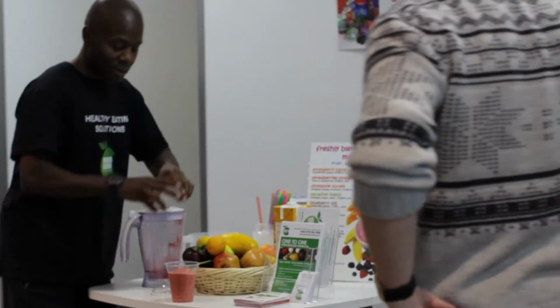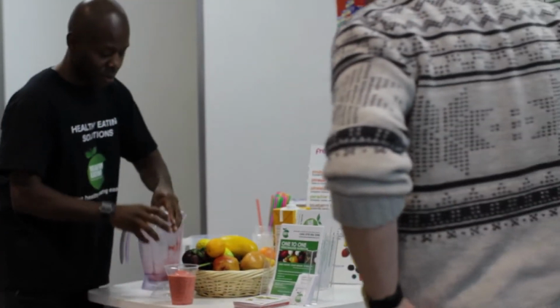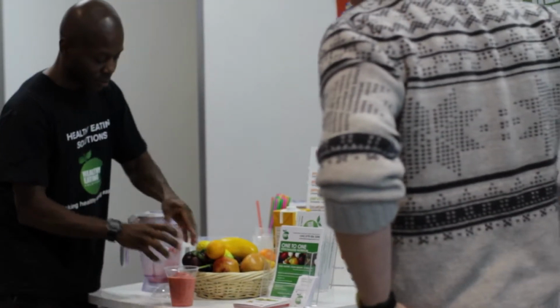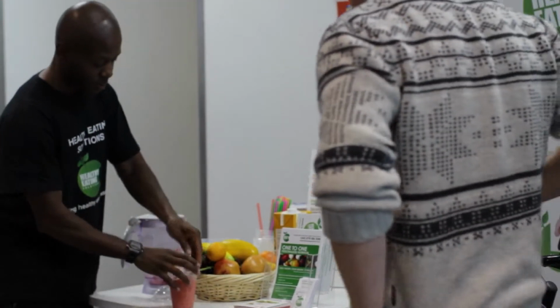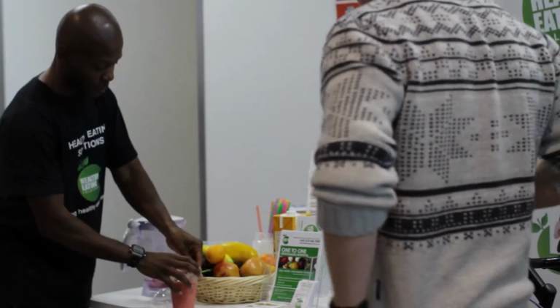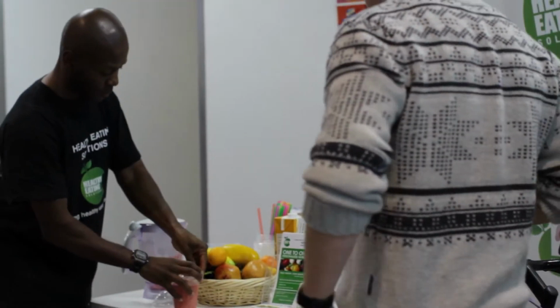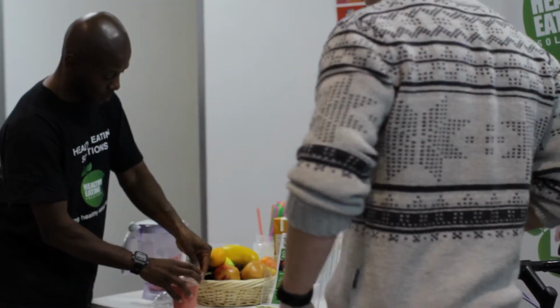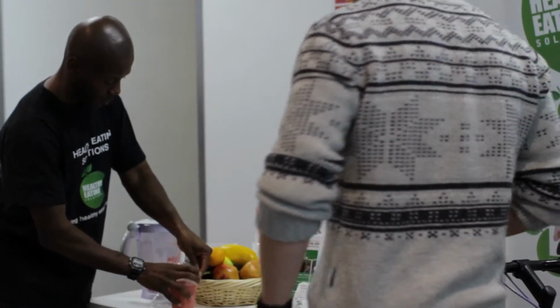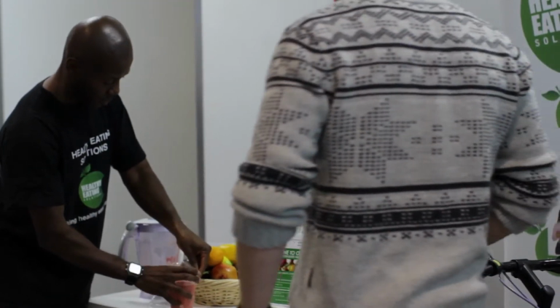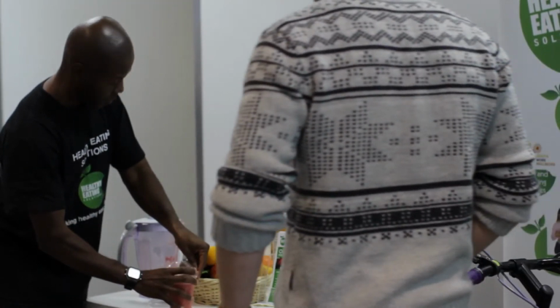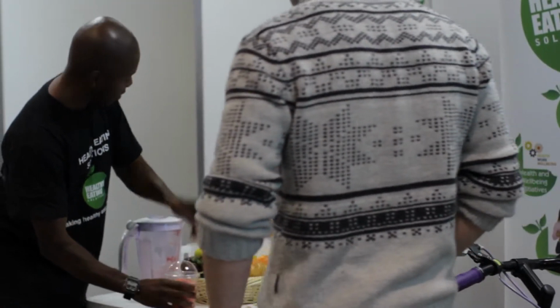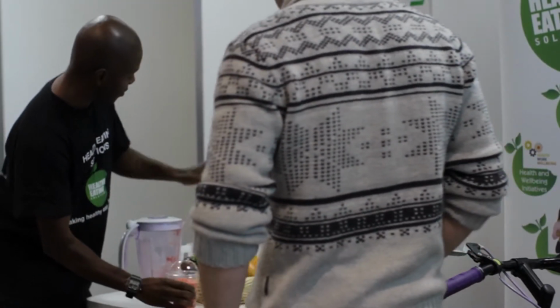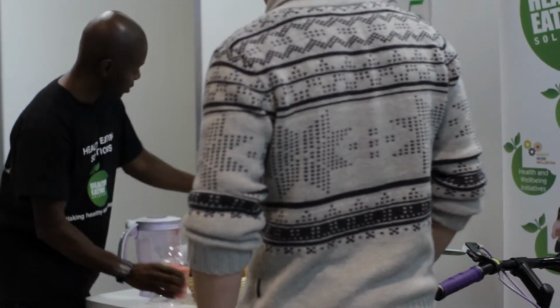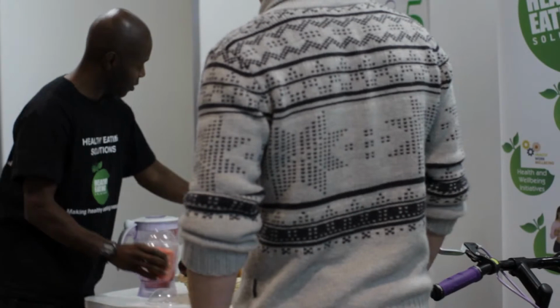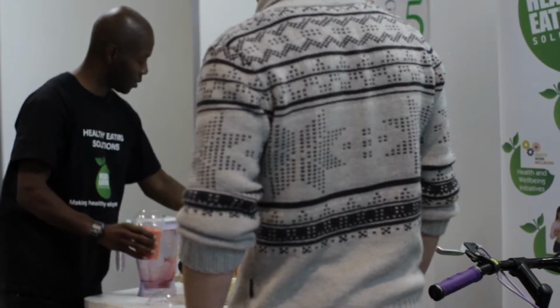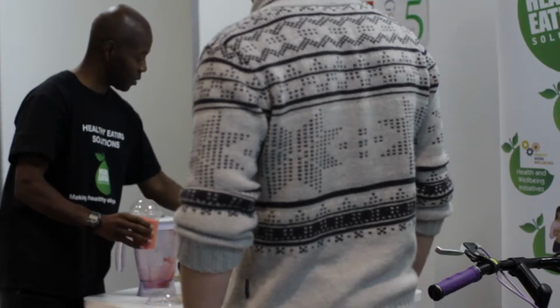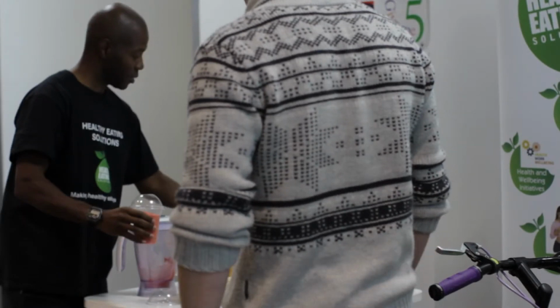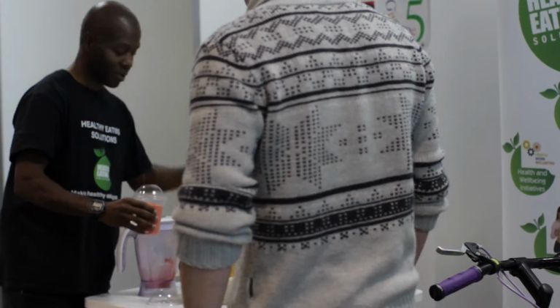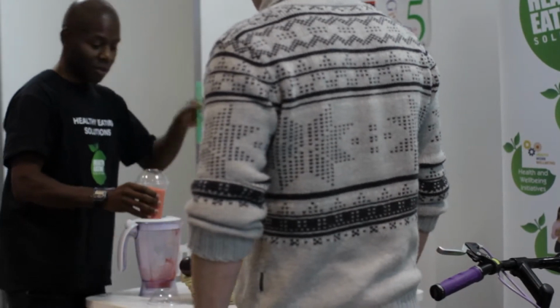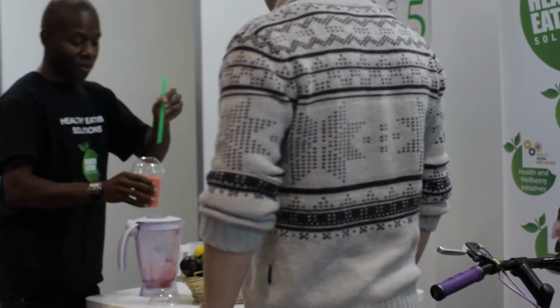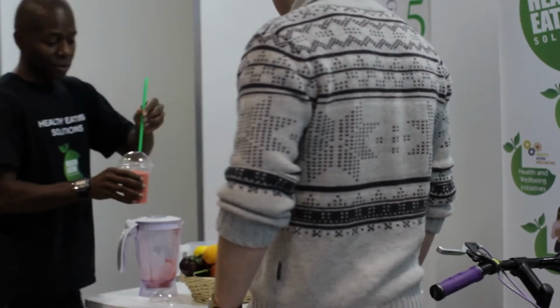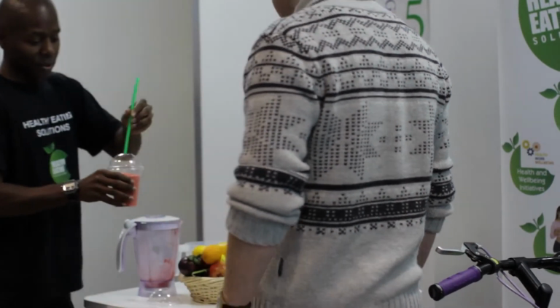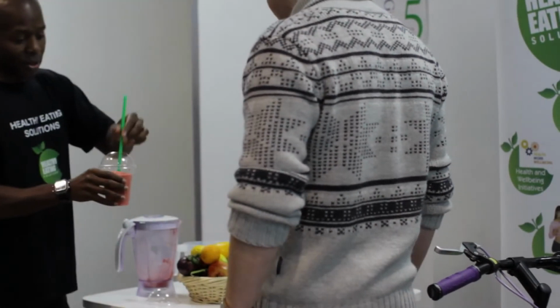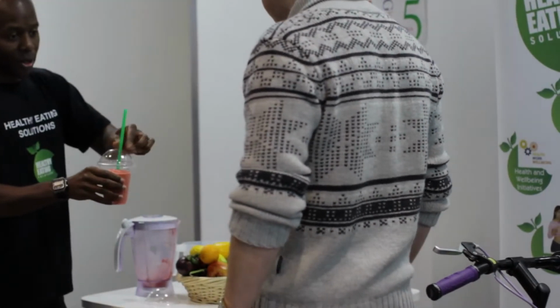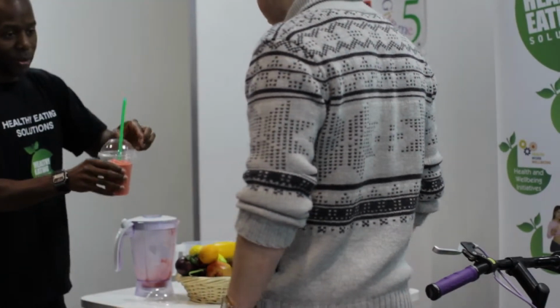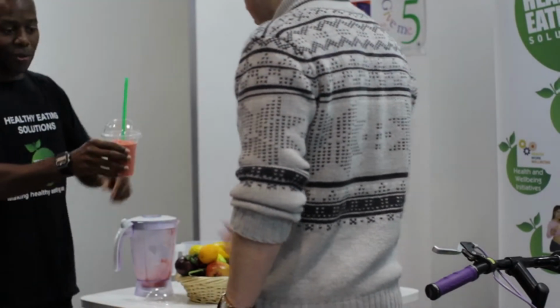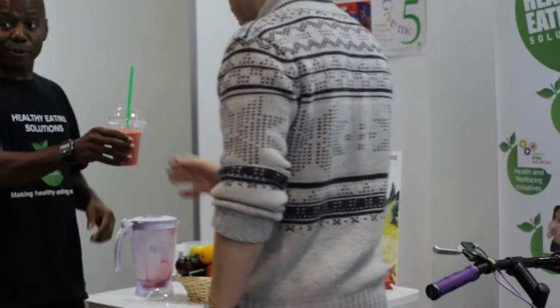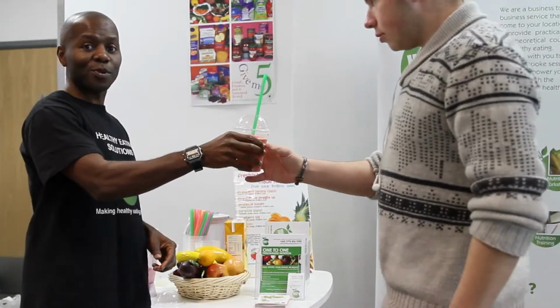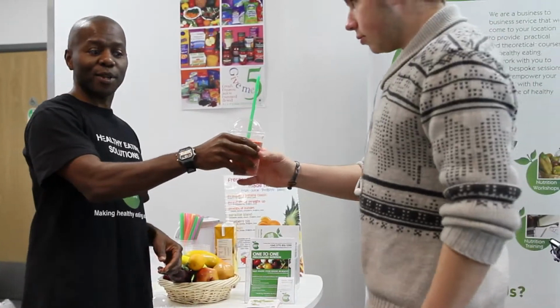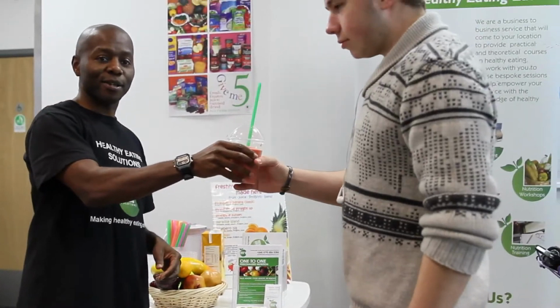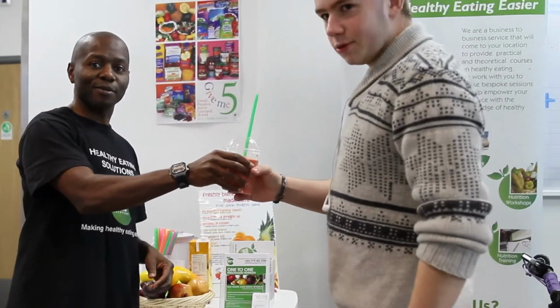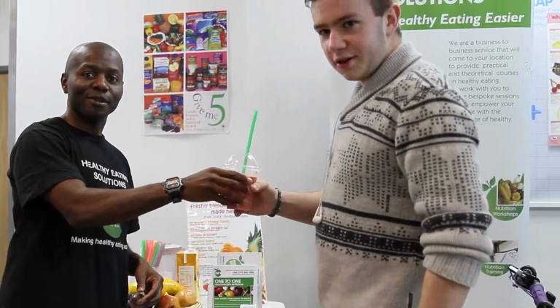There you go, it's your smoothie. Cheers!